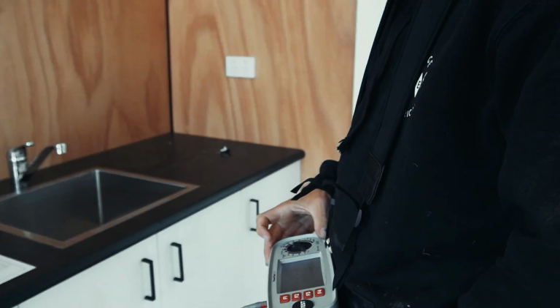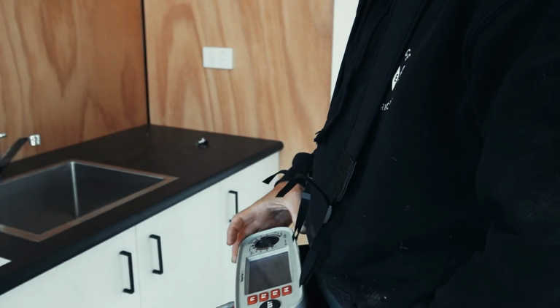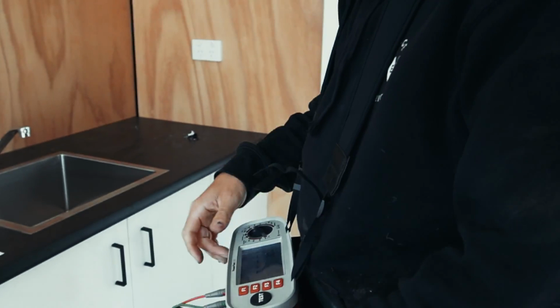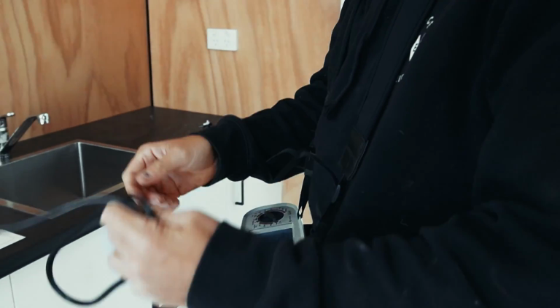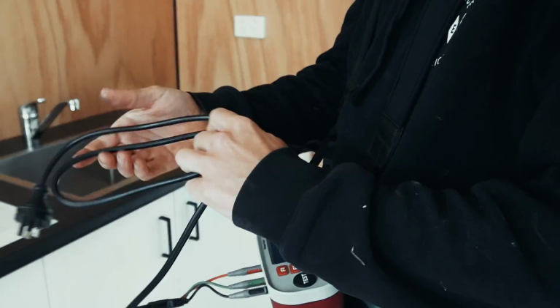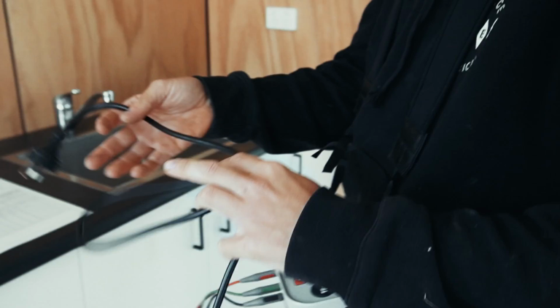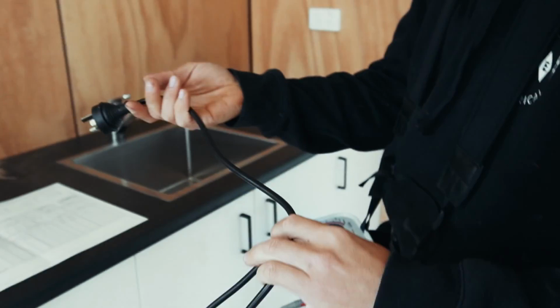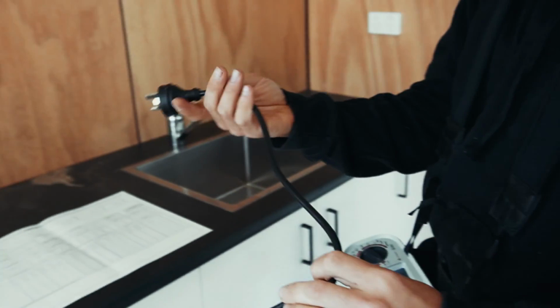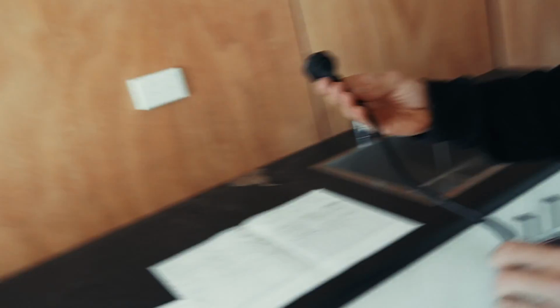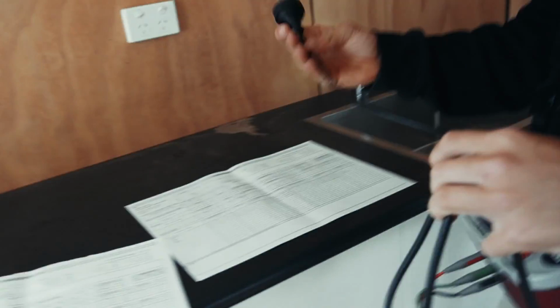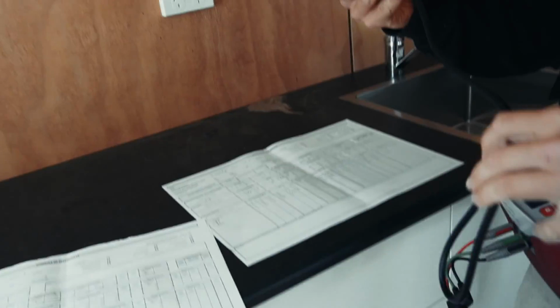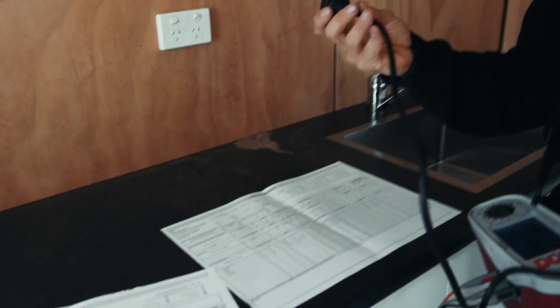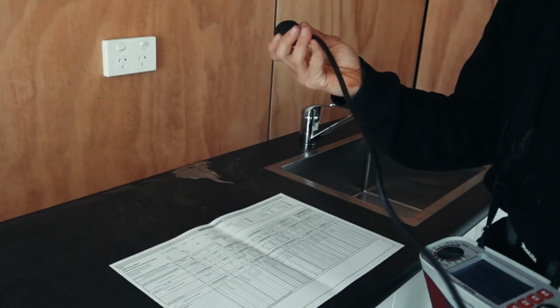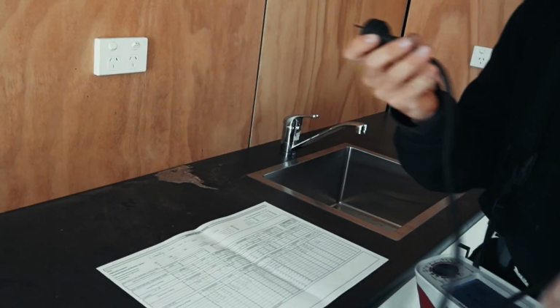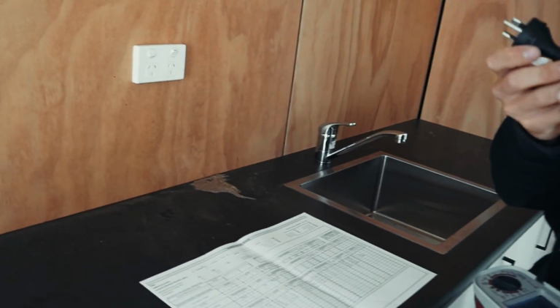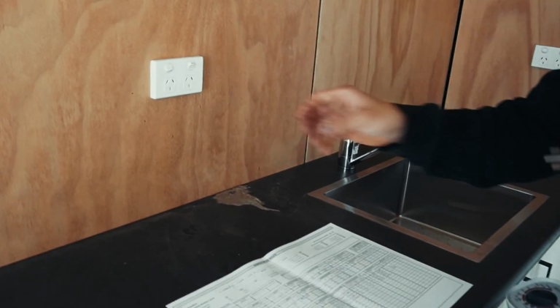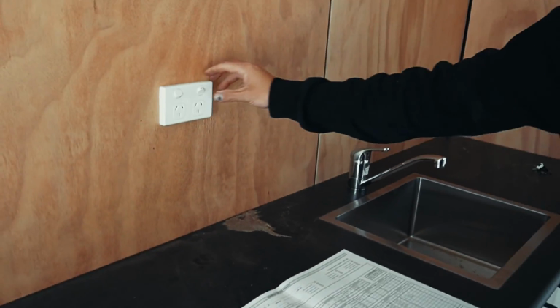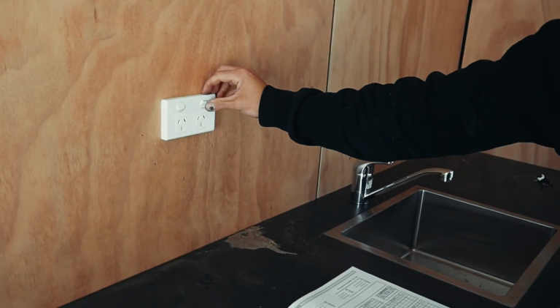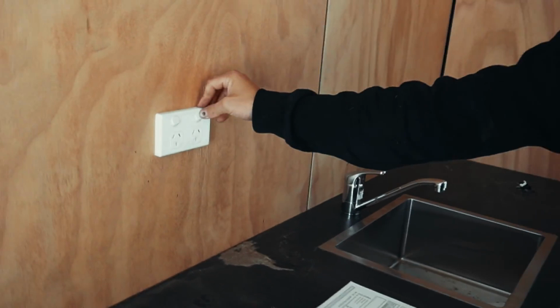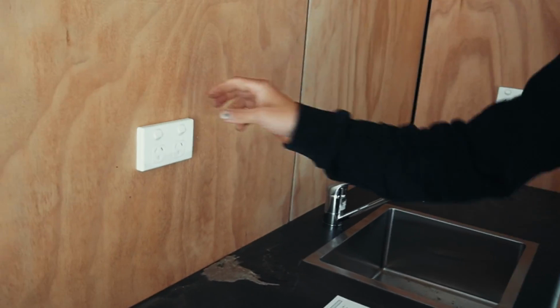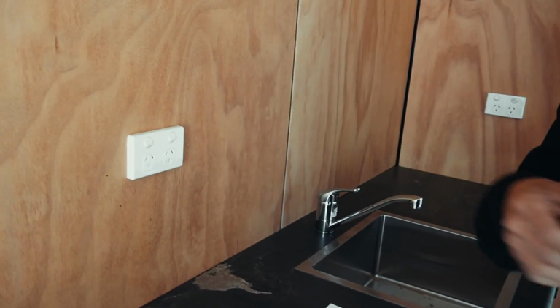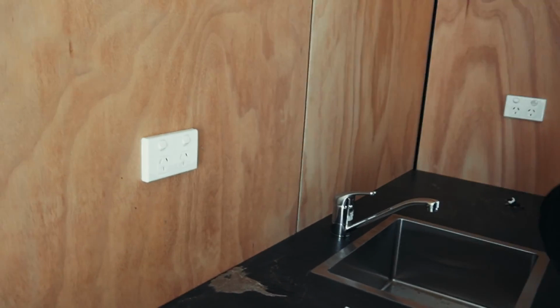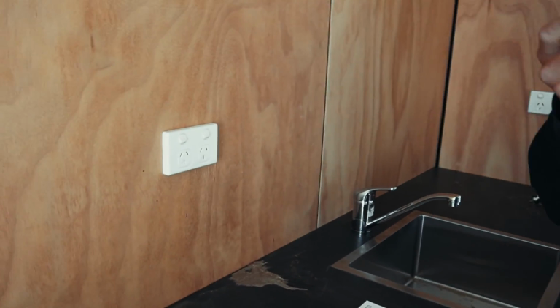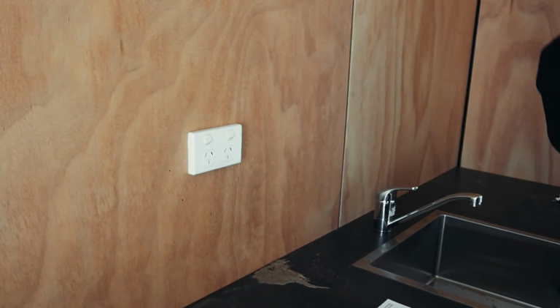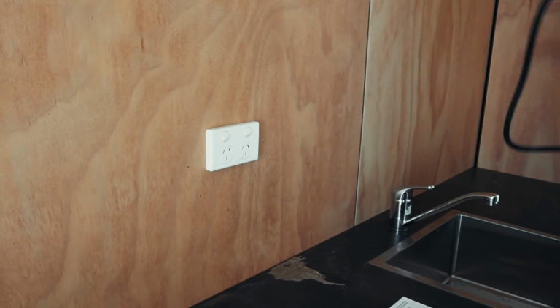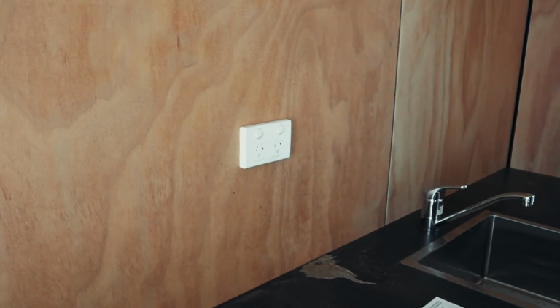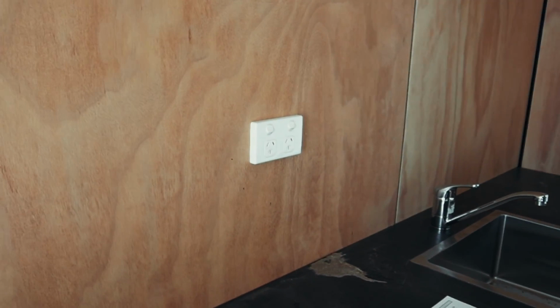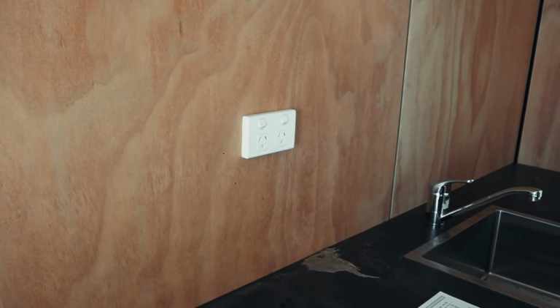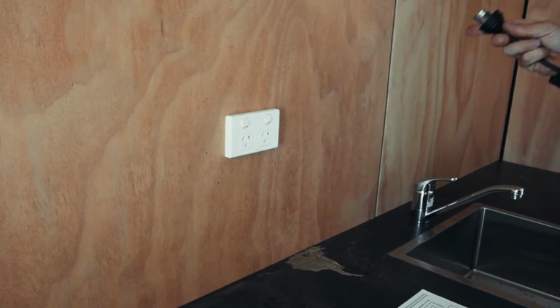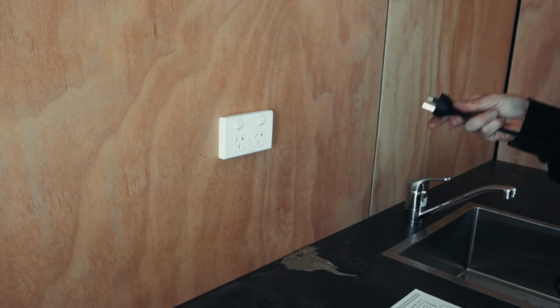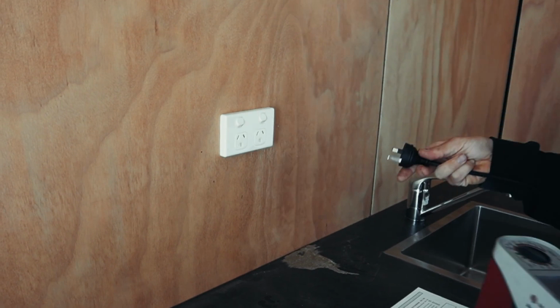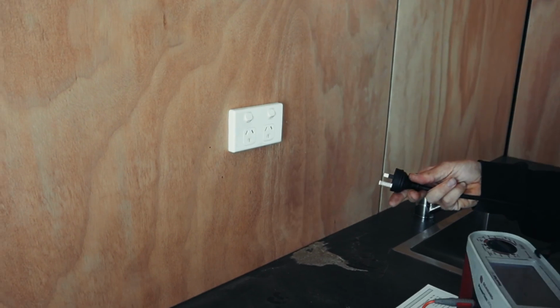Let's do some RCD testing. Now we've checked everything, we'll do some live testing.